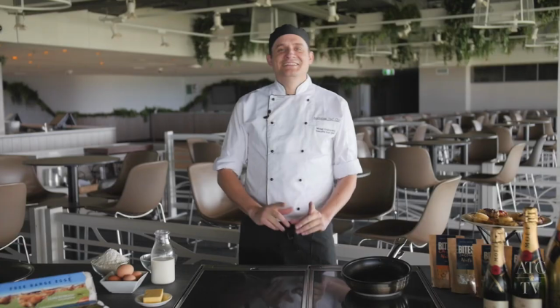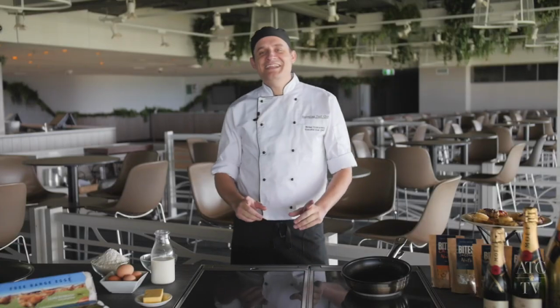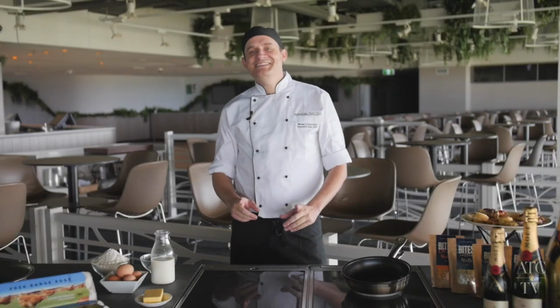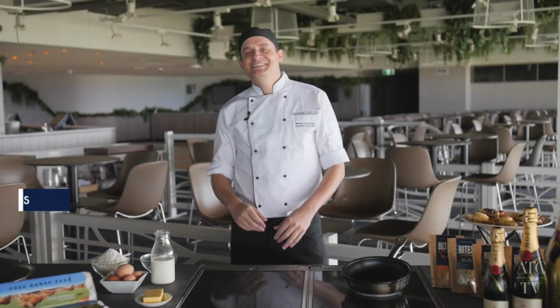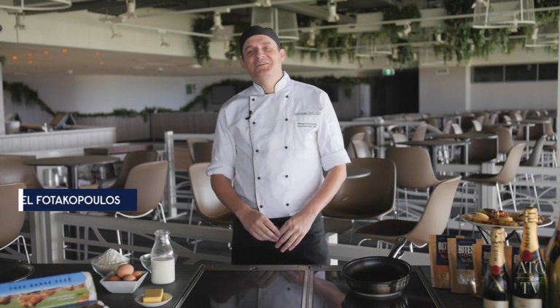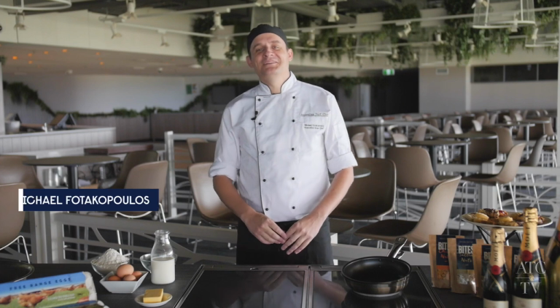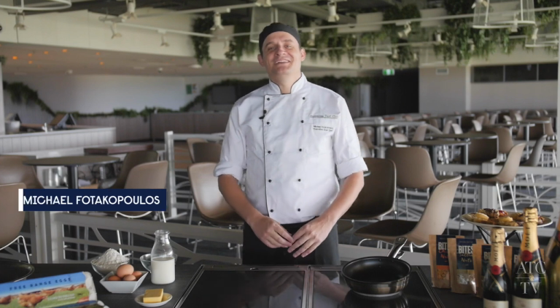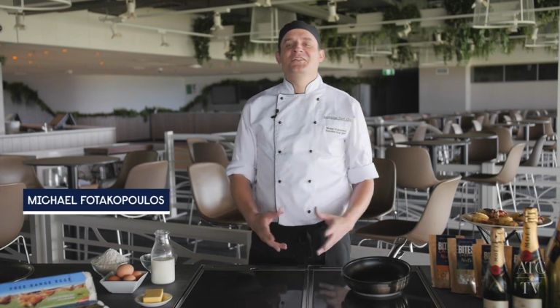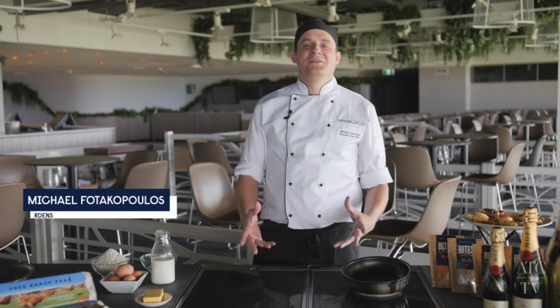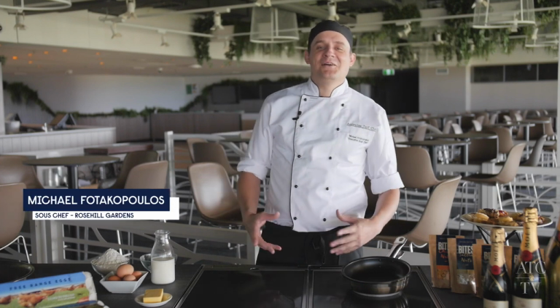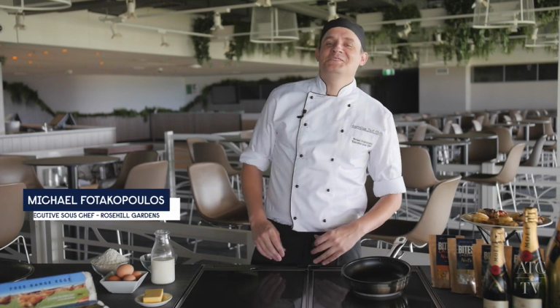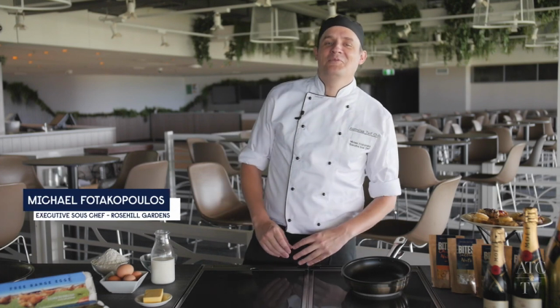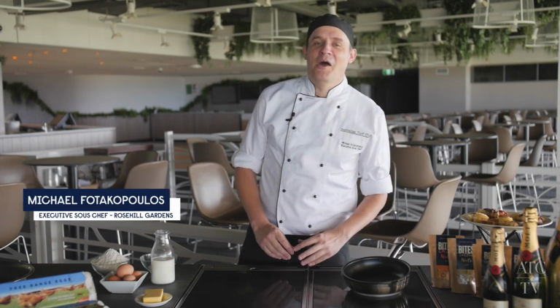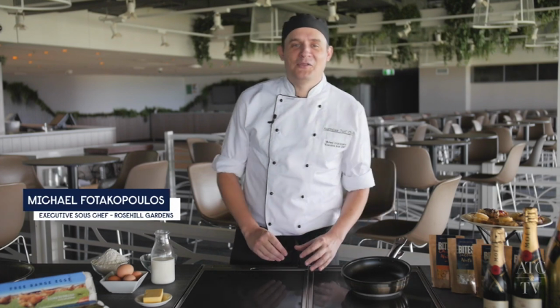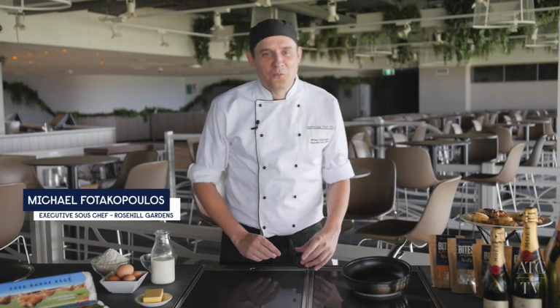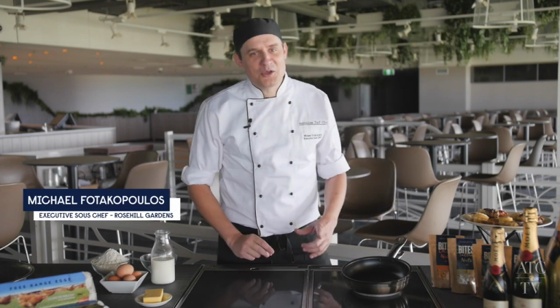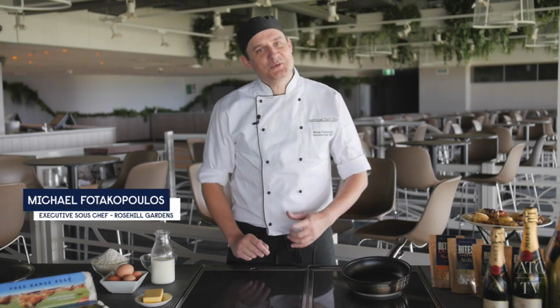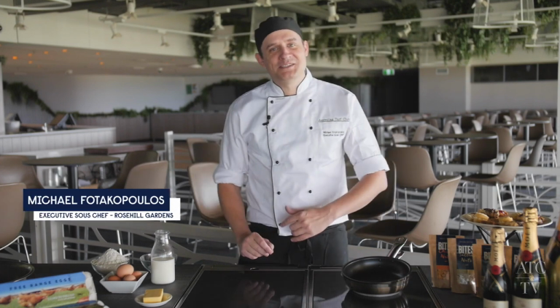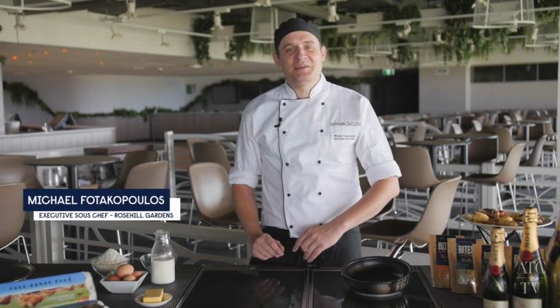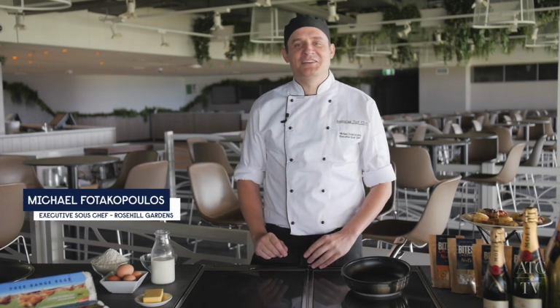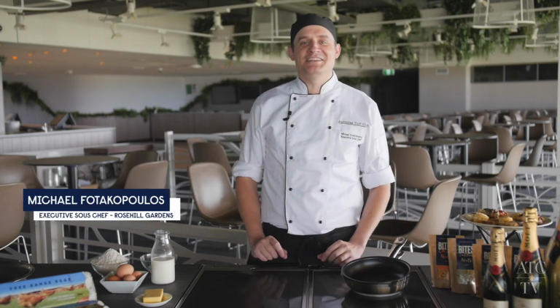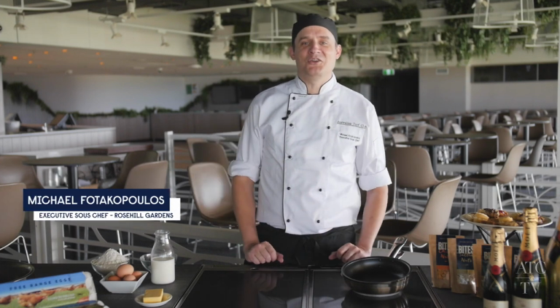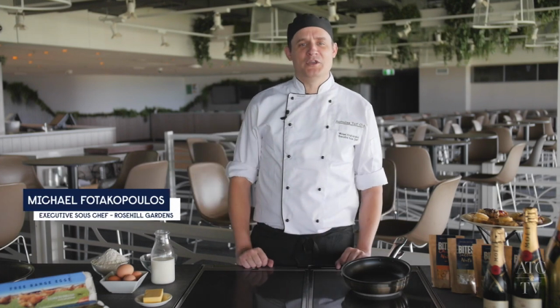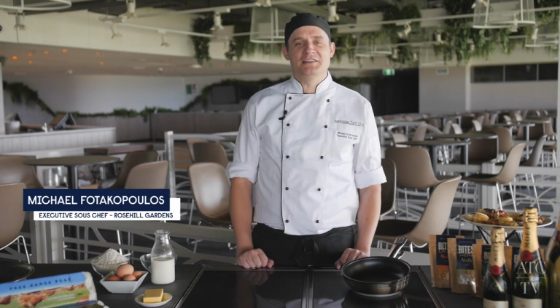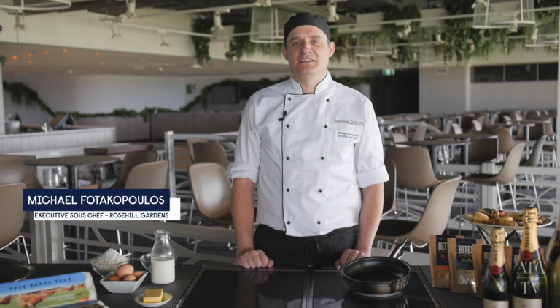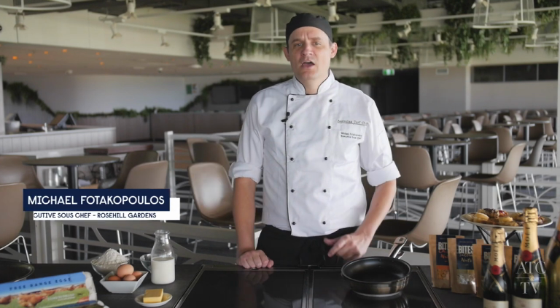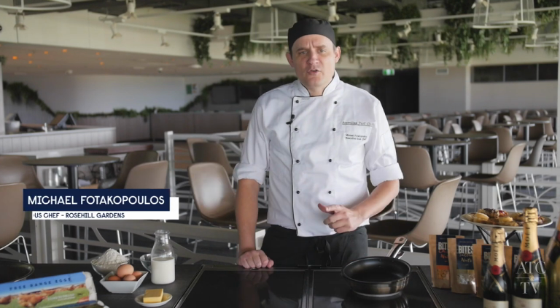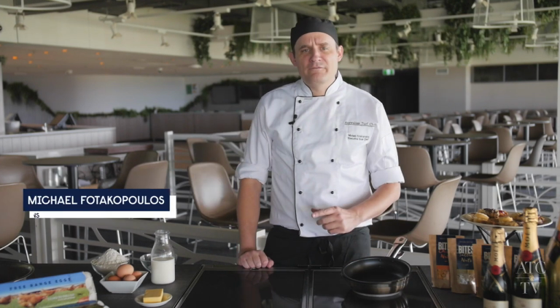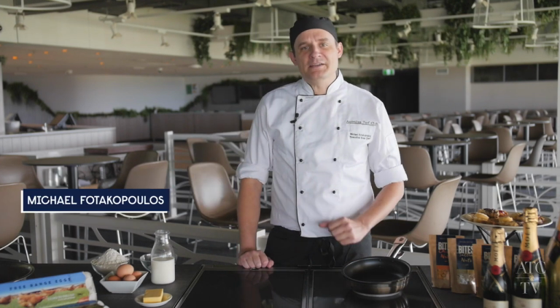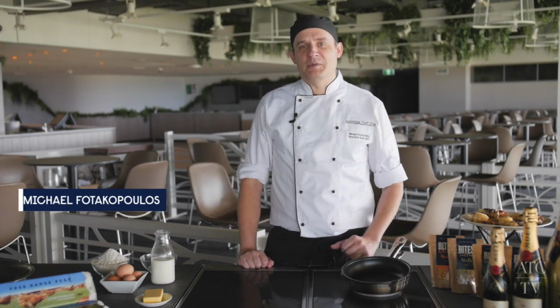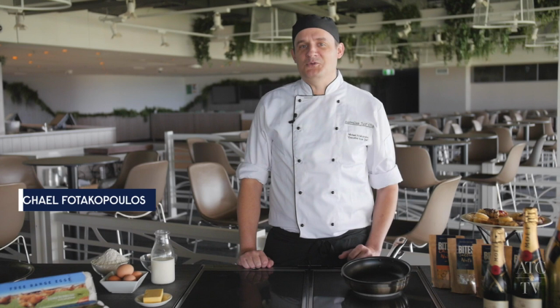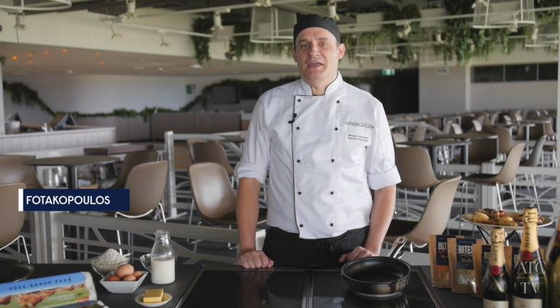Ladies, gentlemen, hello. I'm Chef Michael and welcome to a special edition cooking lesson for a very special day.